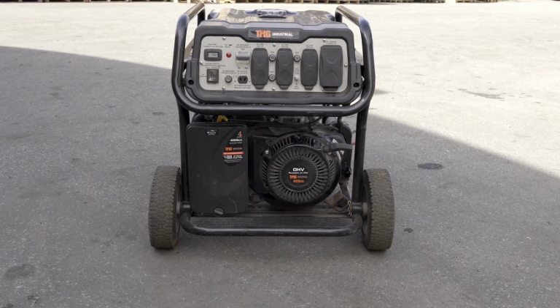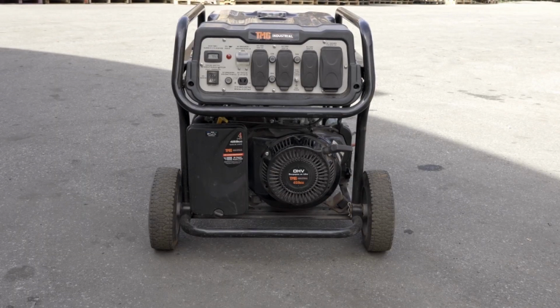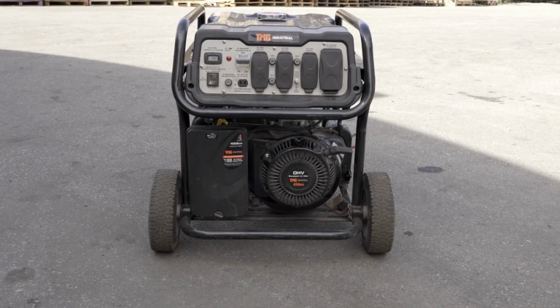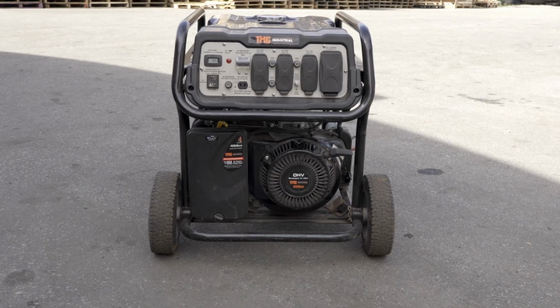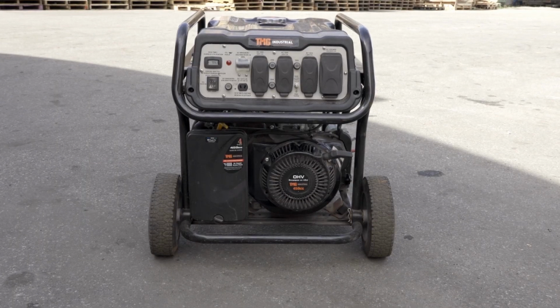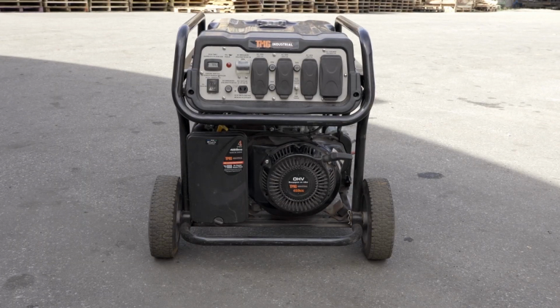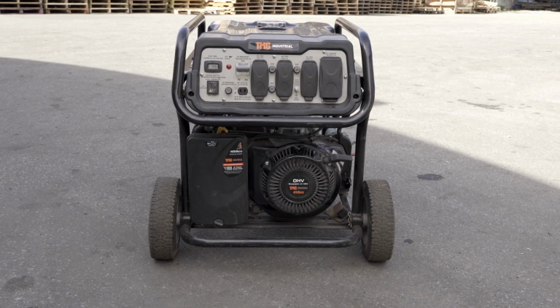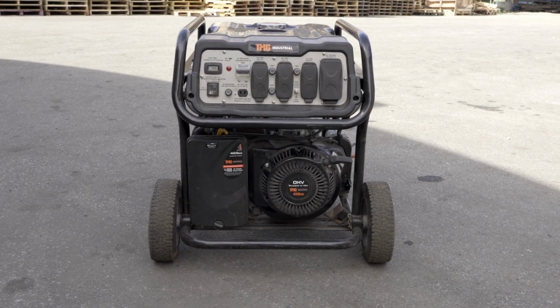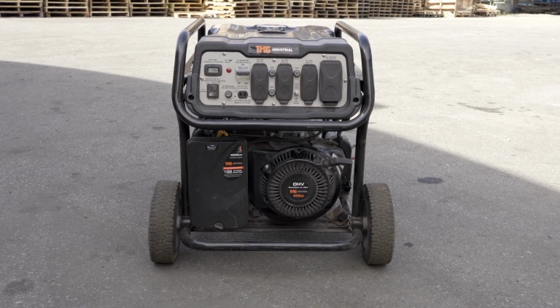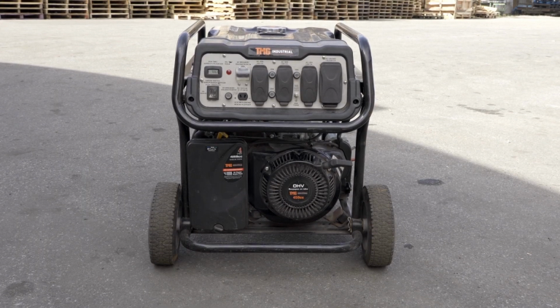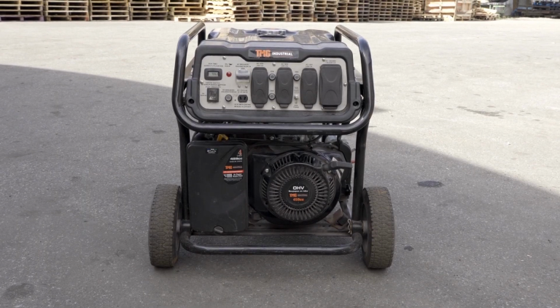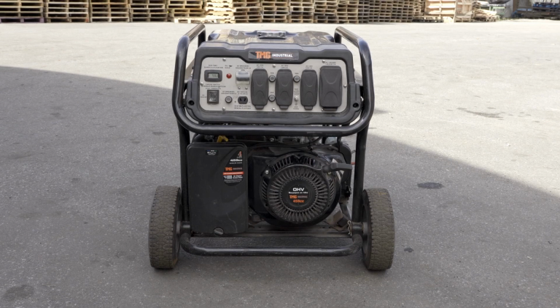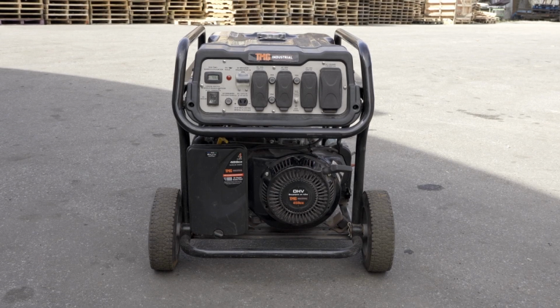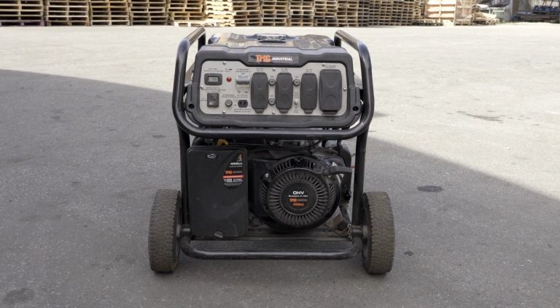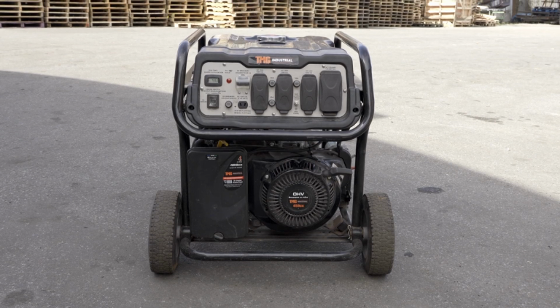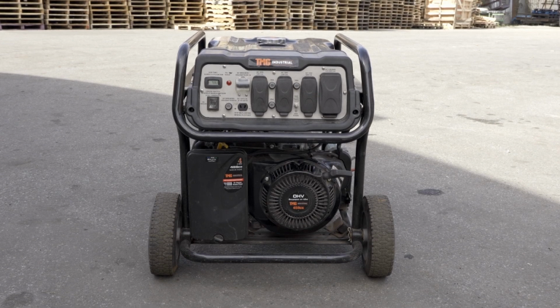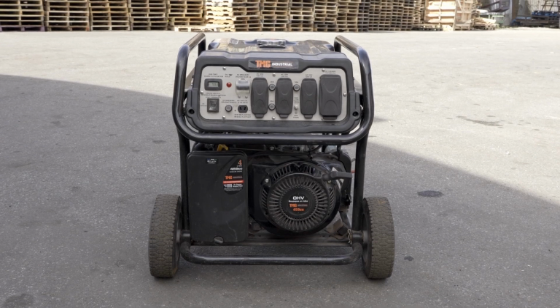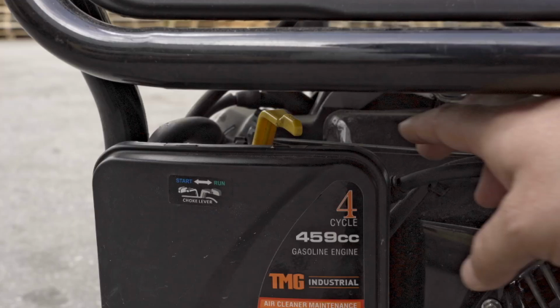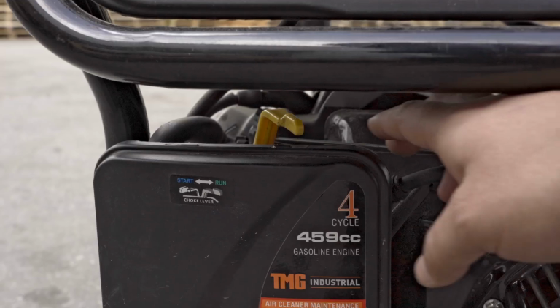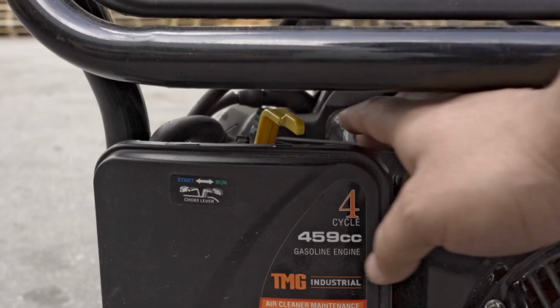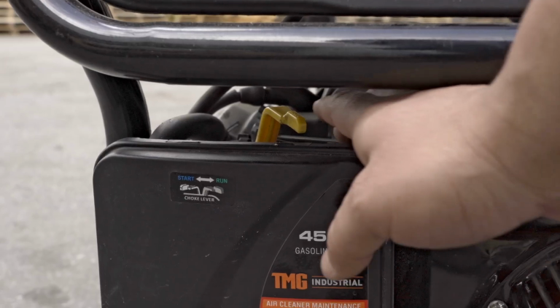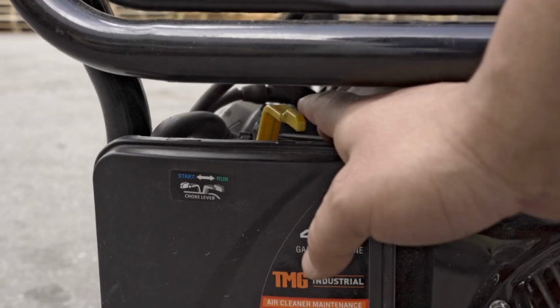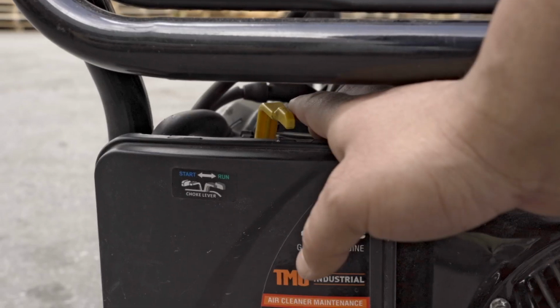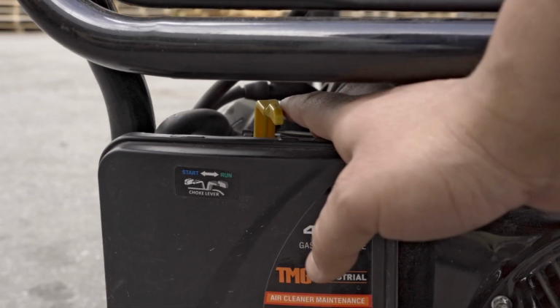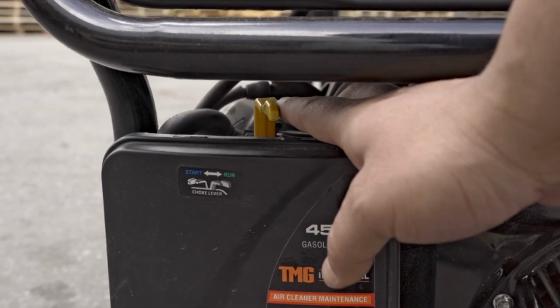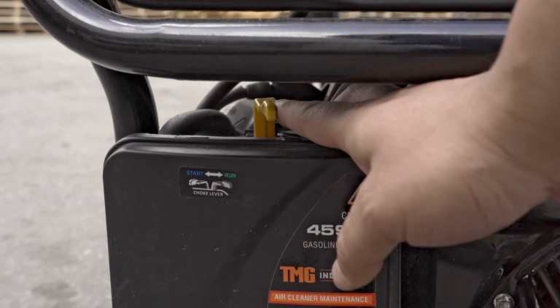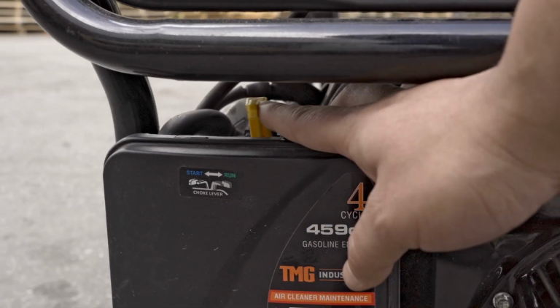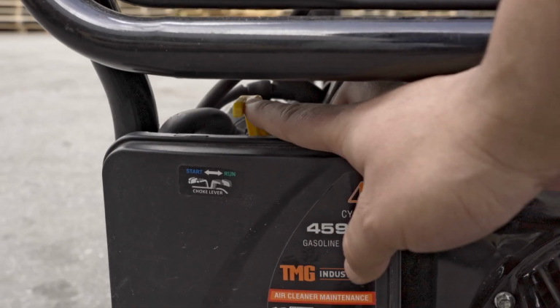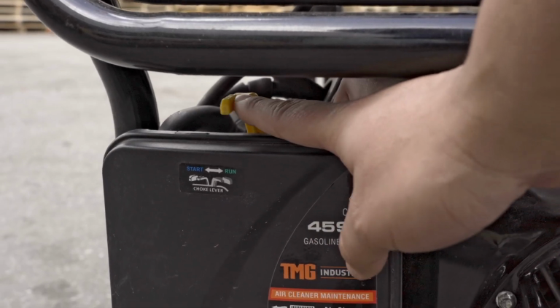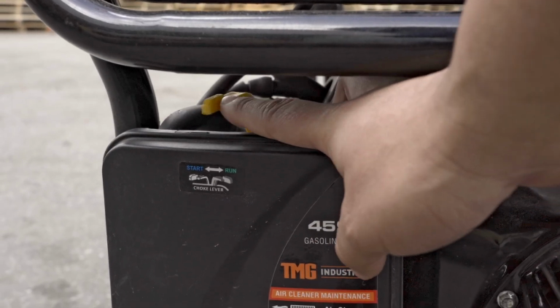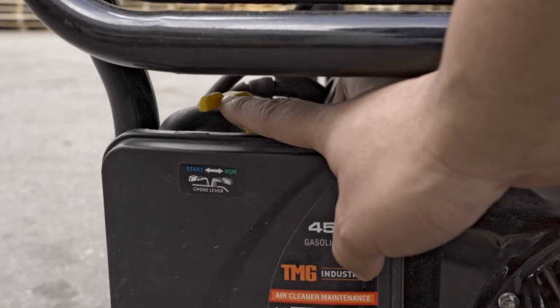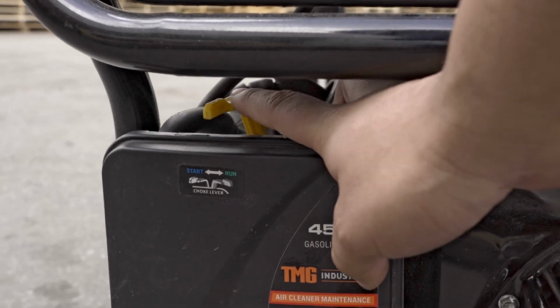On the front of the machine is the air filter and choke. Close the choke by rotating it to the left.